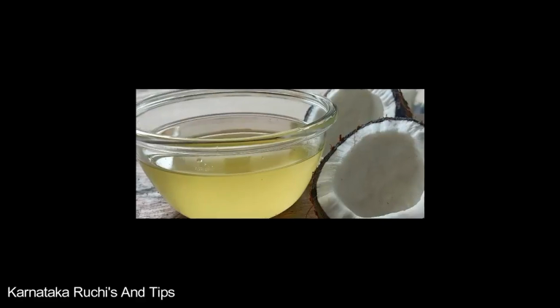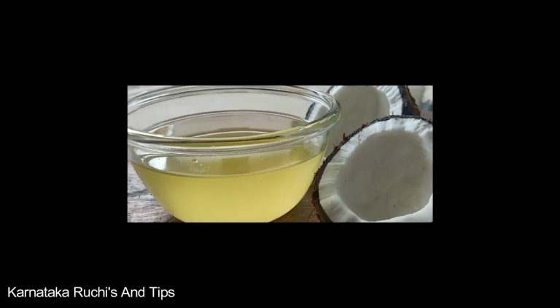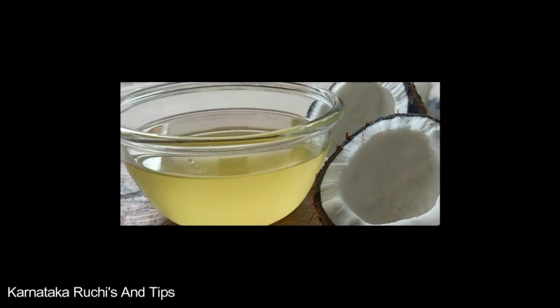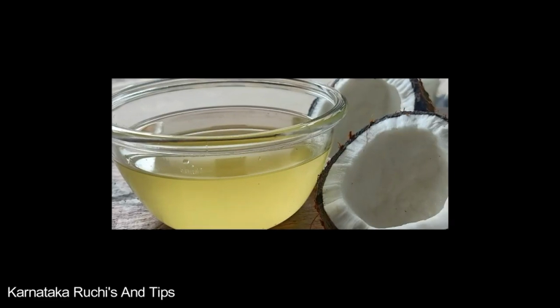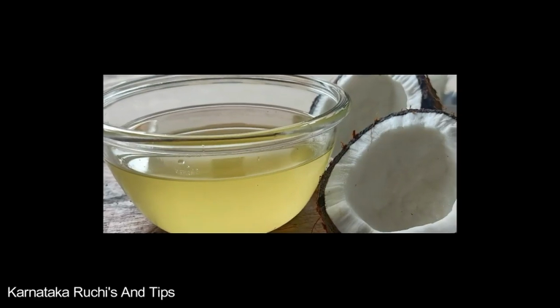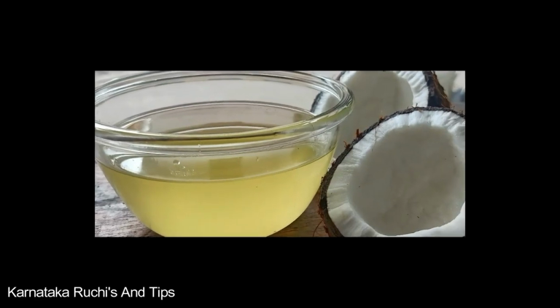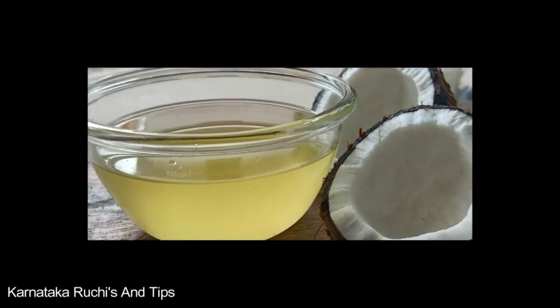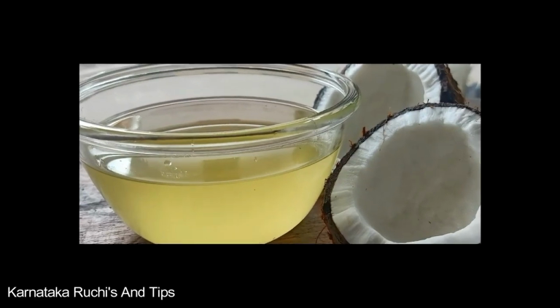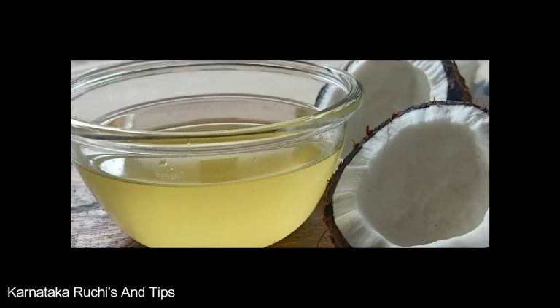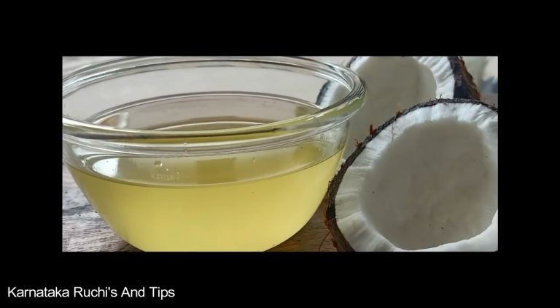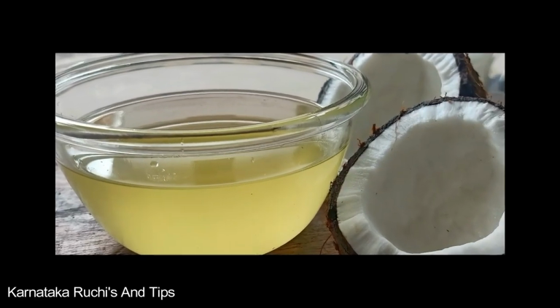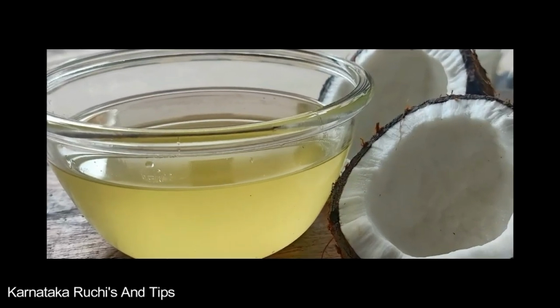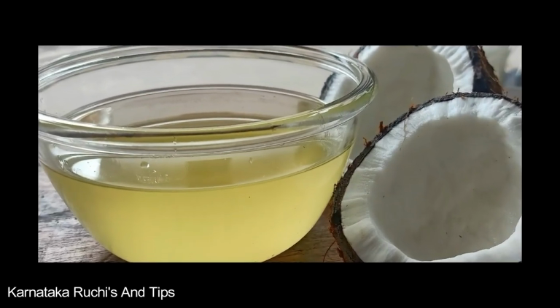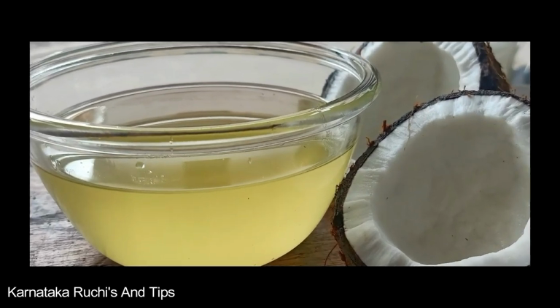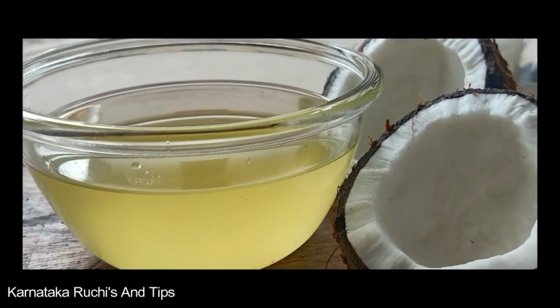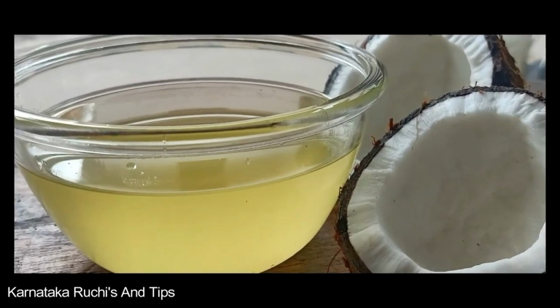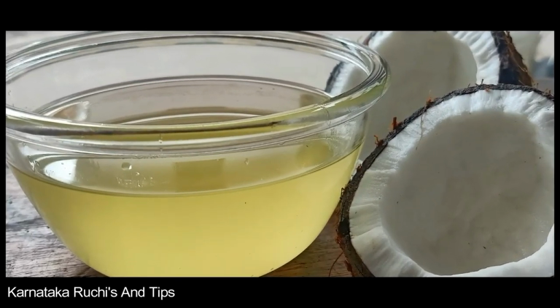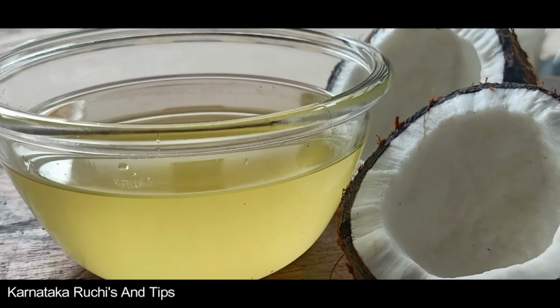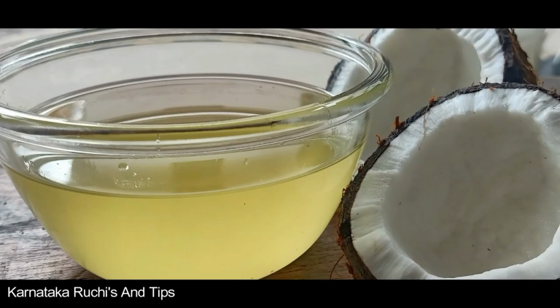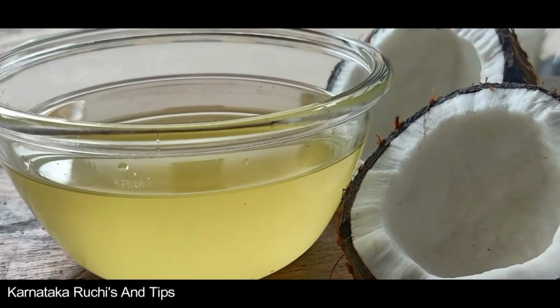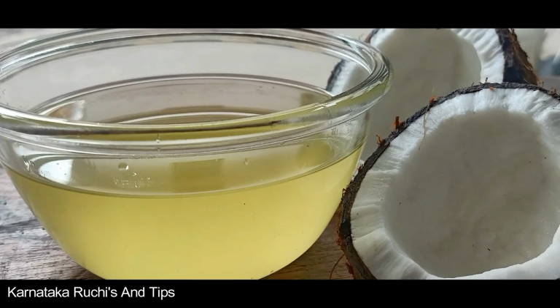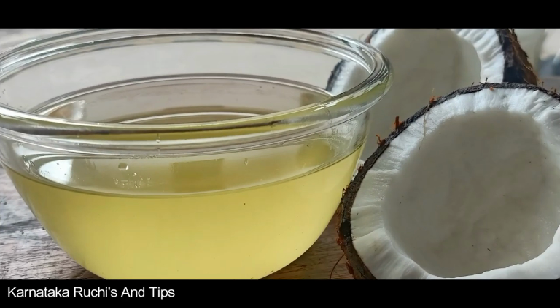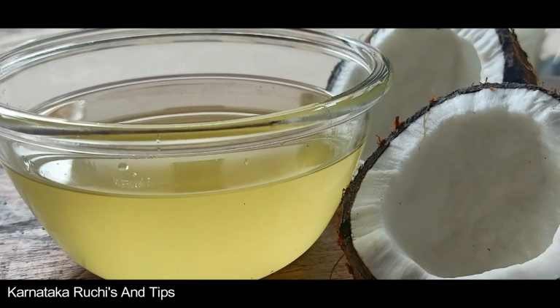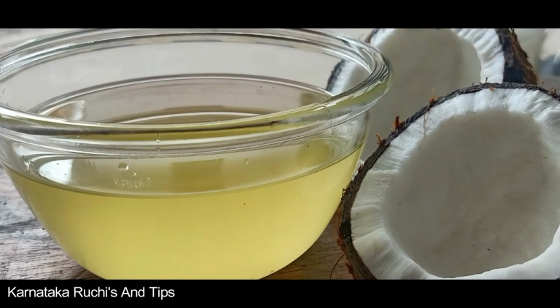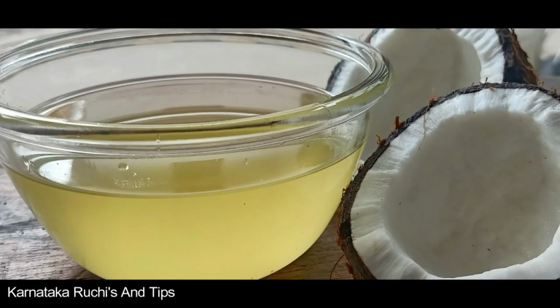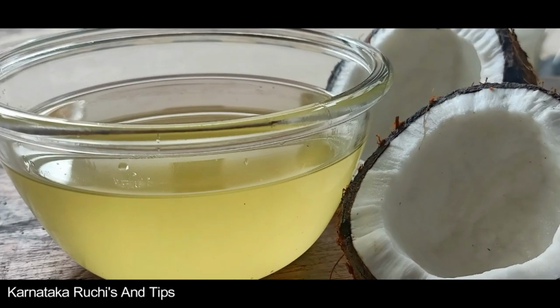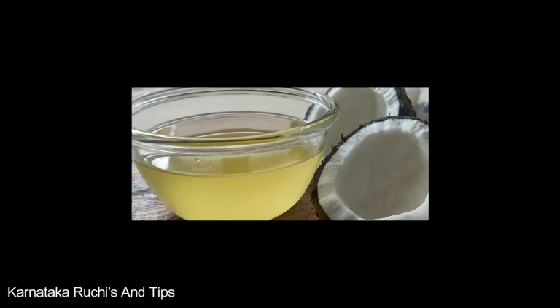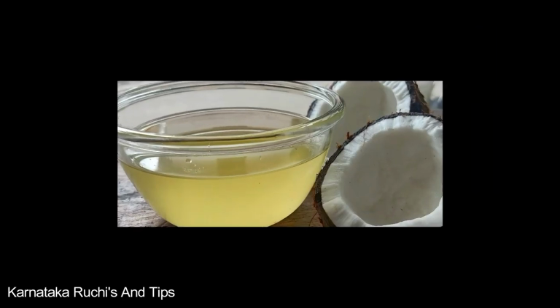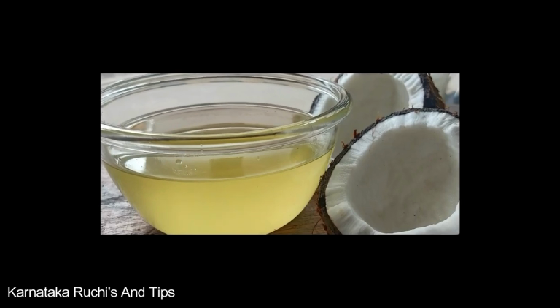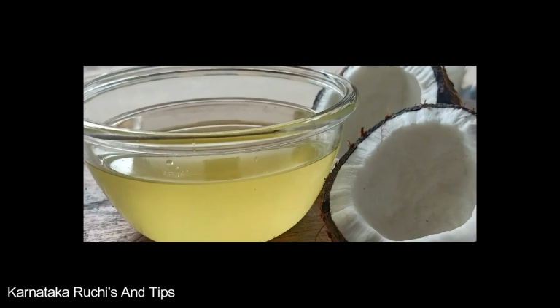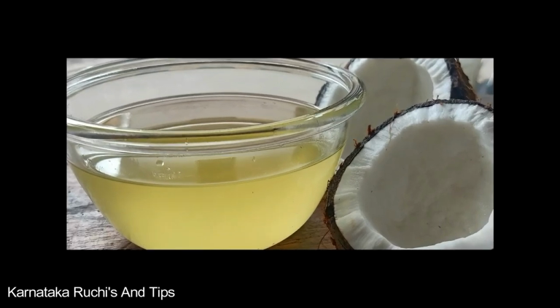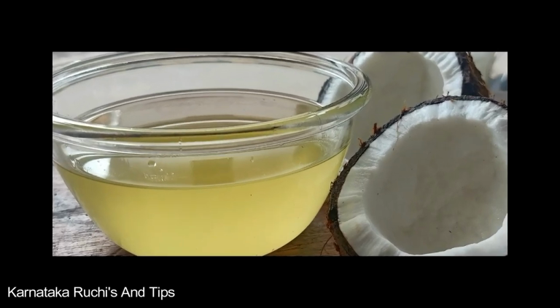Hi everyone, welcome to Karnataka Ruchi and Tips. I am using this idea of coconut oil.